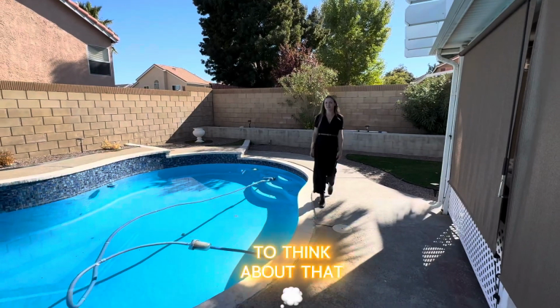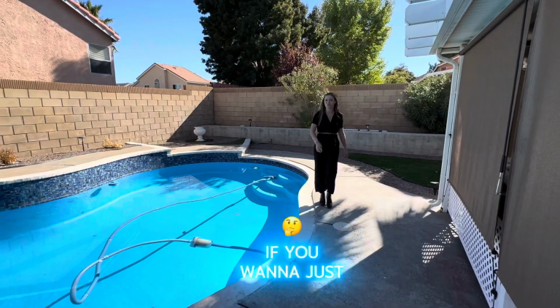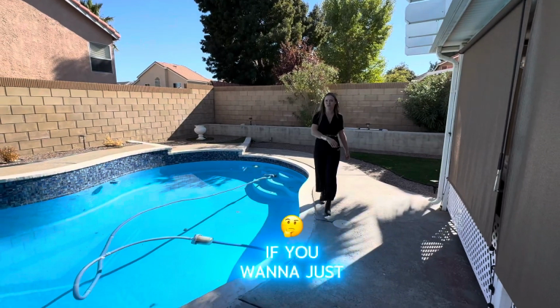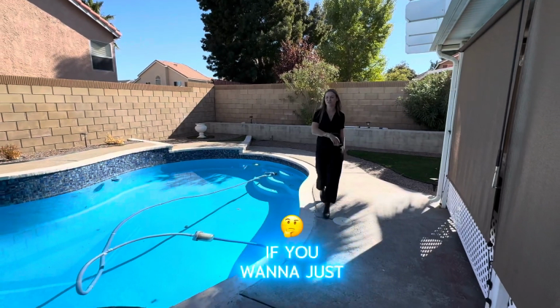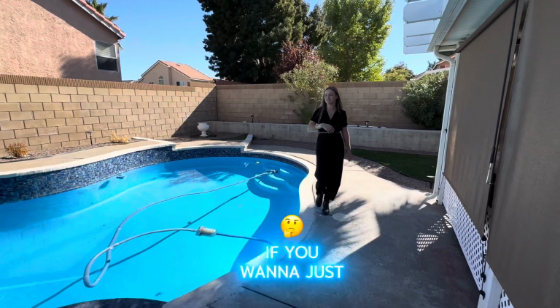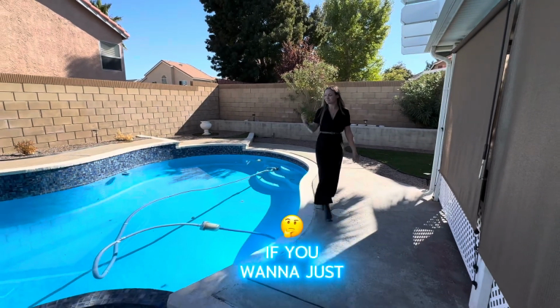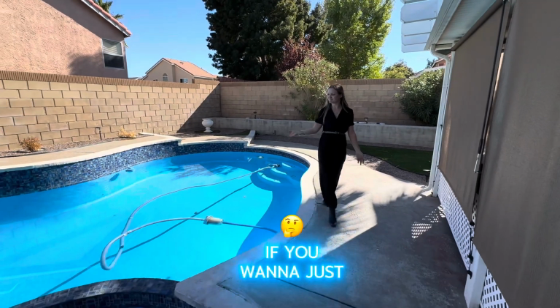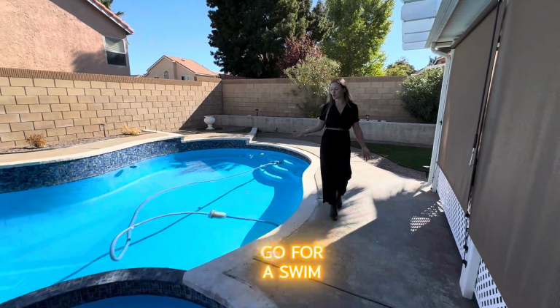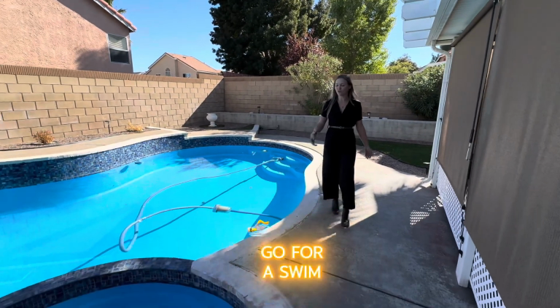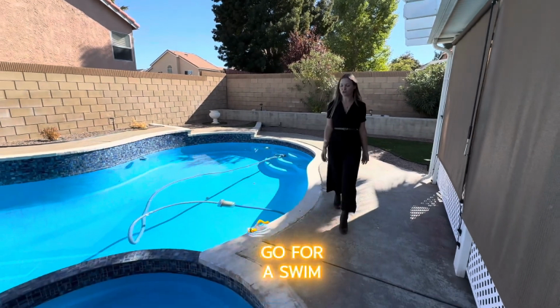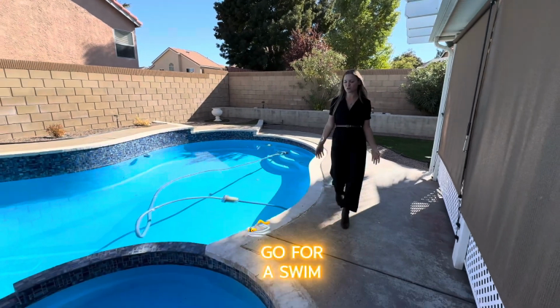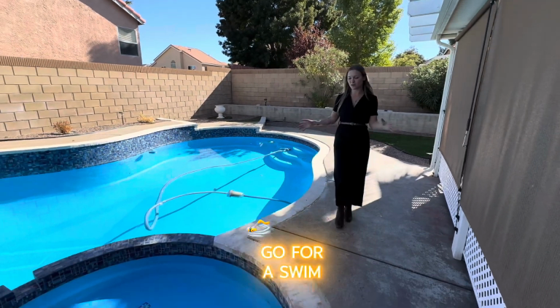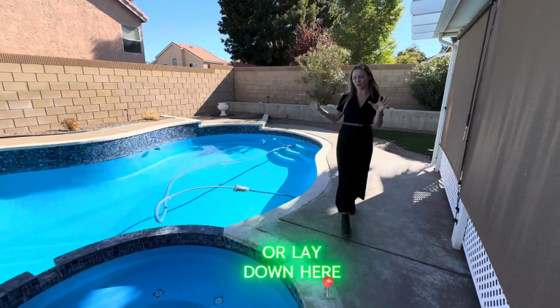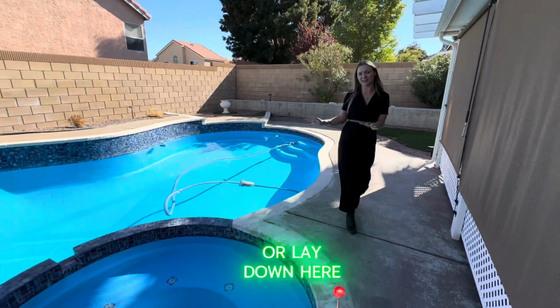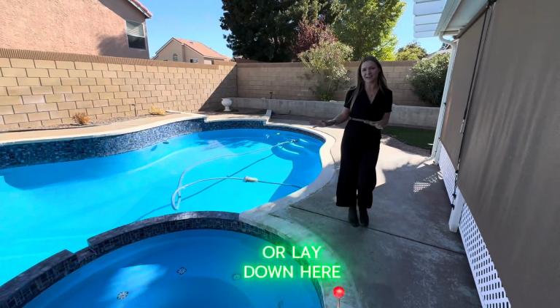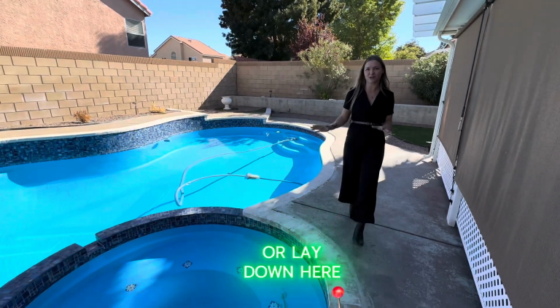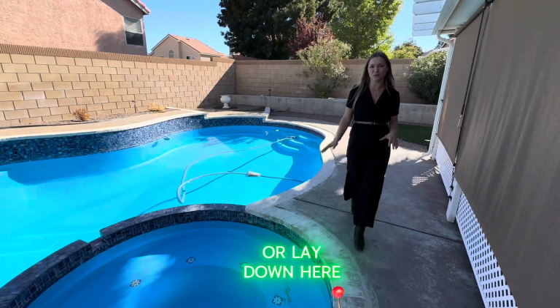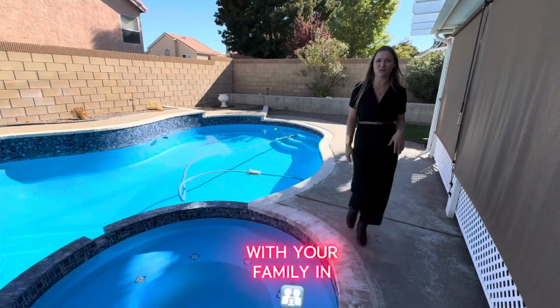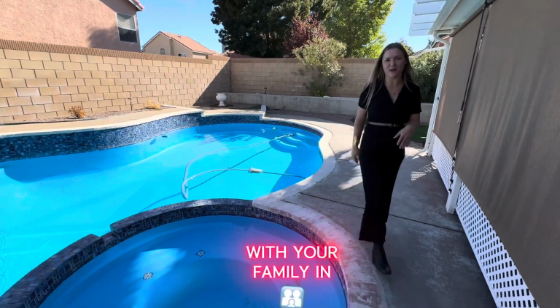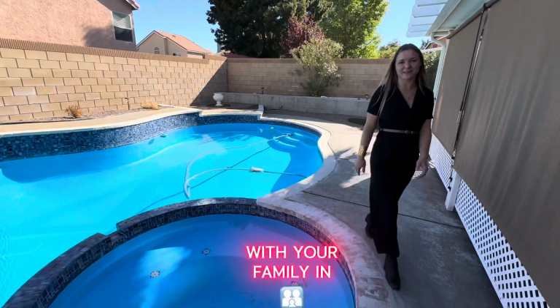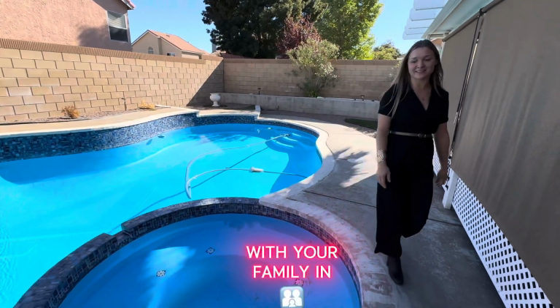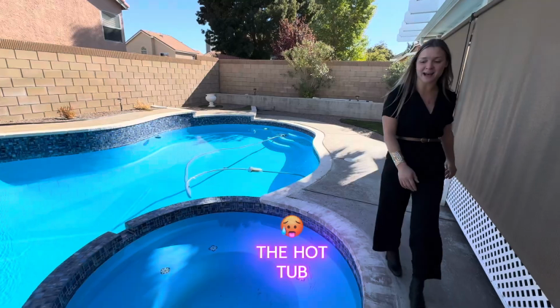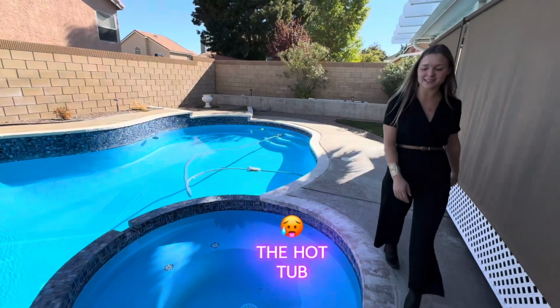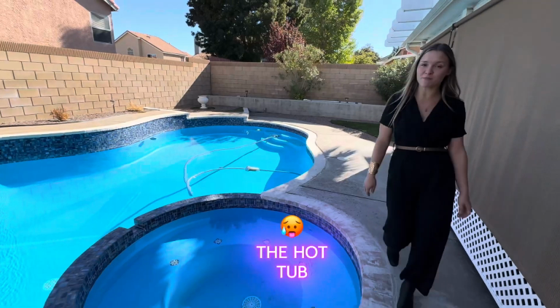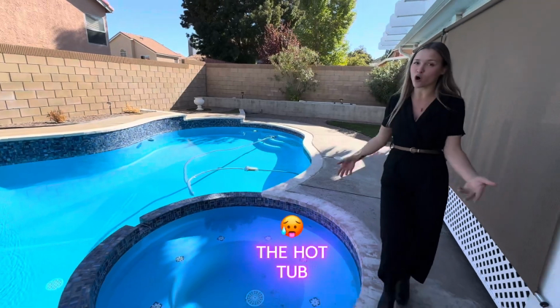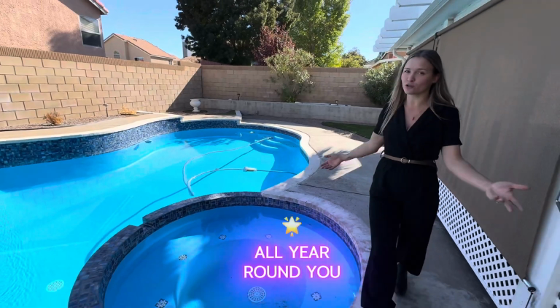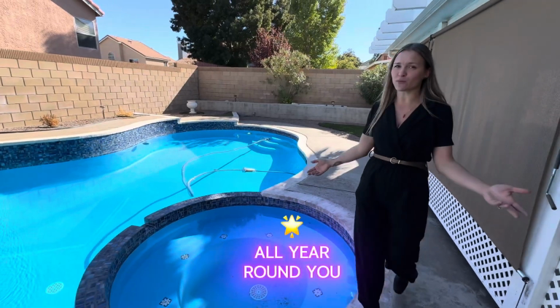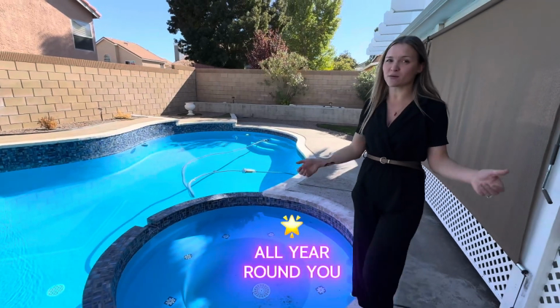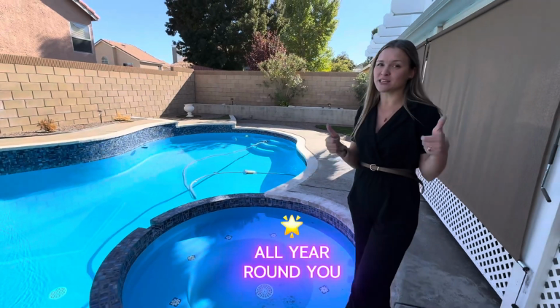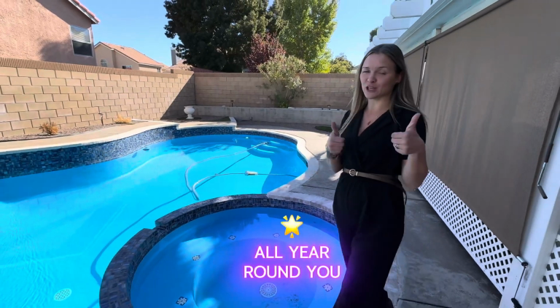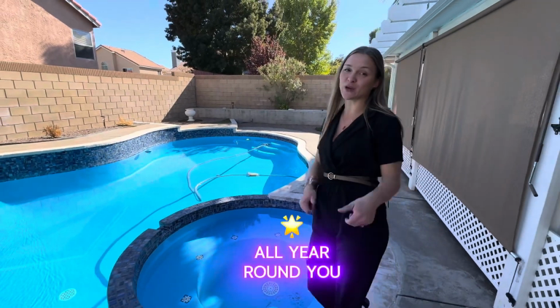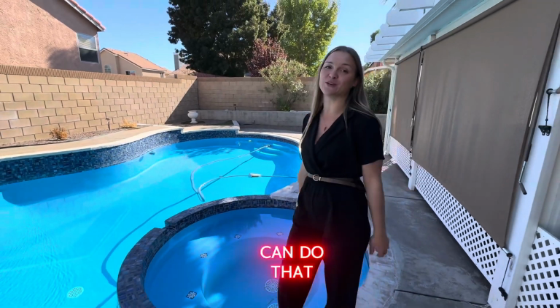If you want to go for a swim or lay down in the hot tub with your family, you can do that all year round.